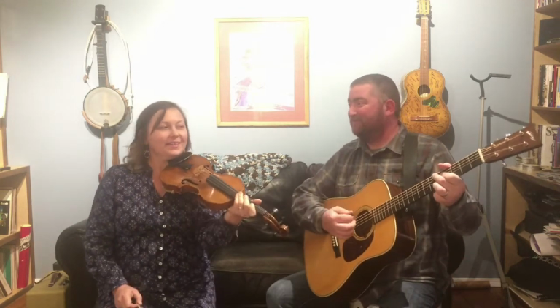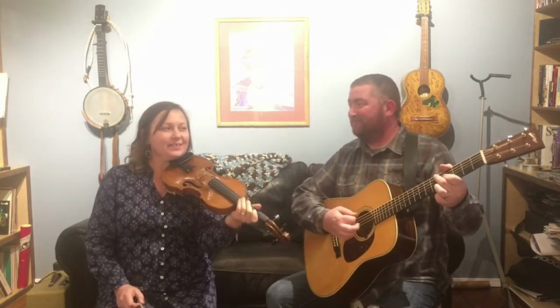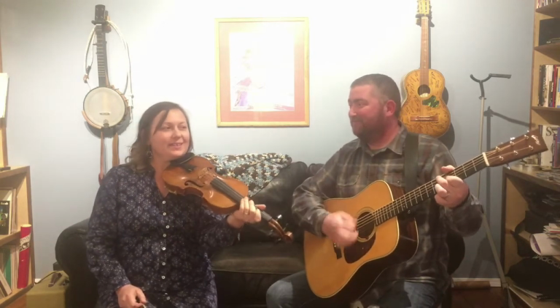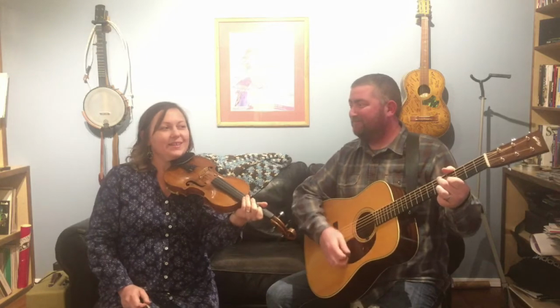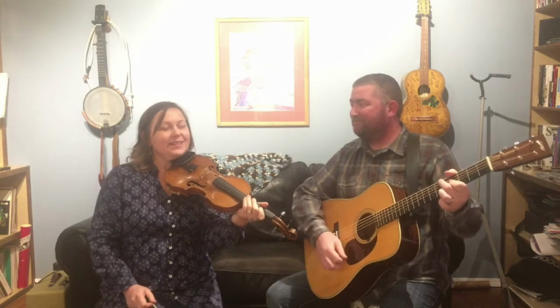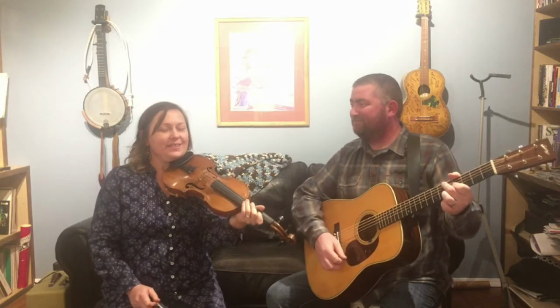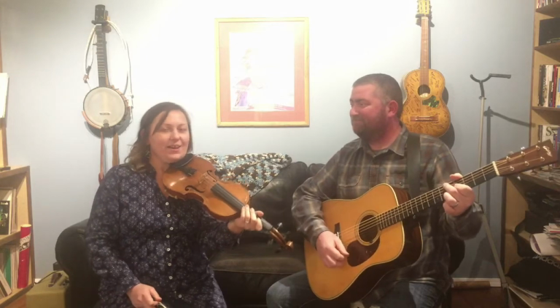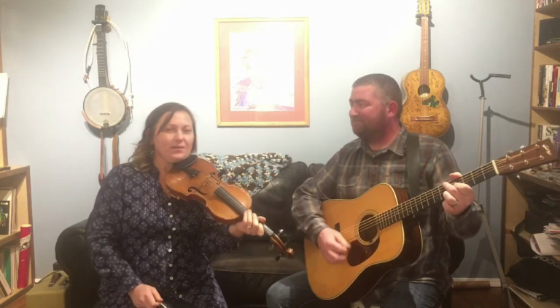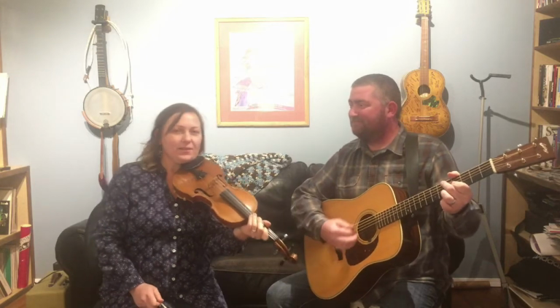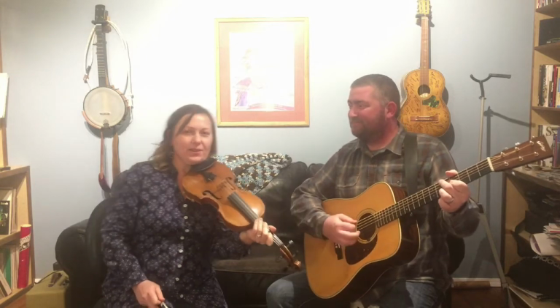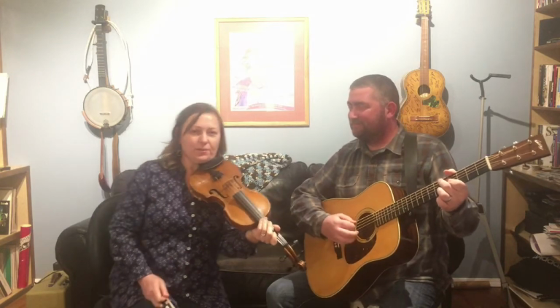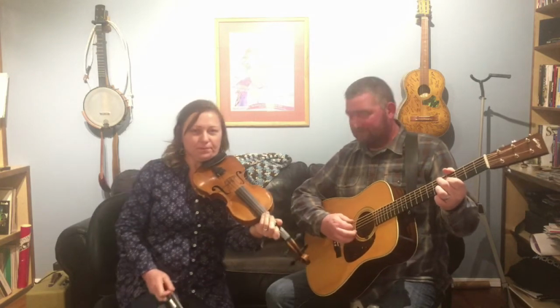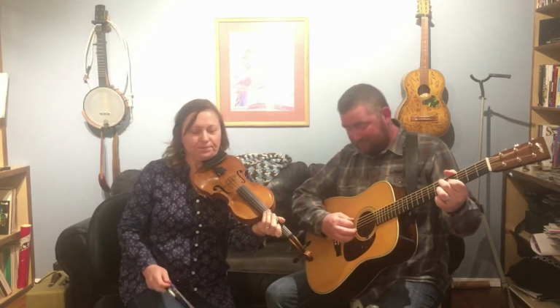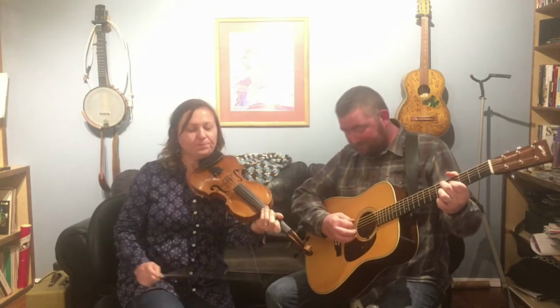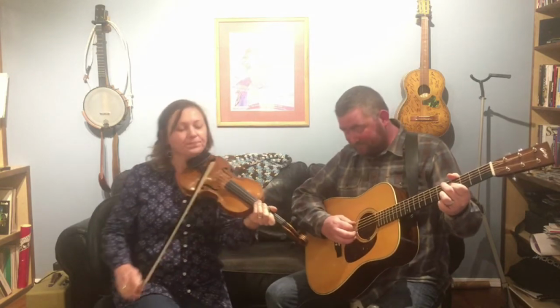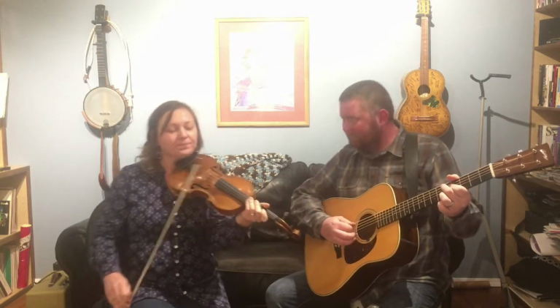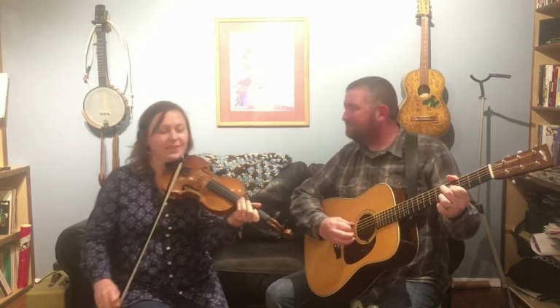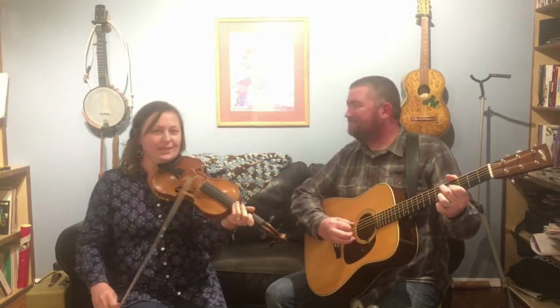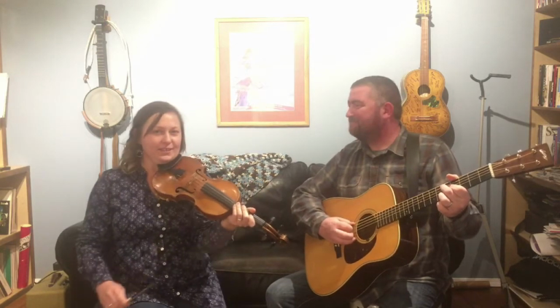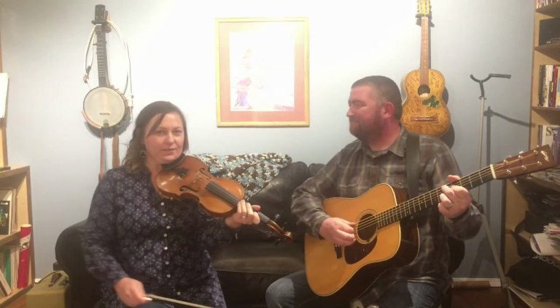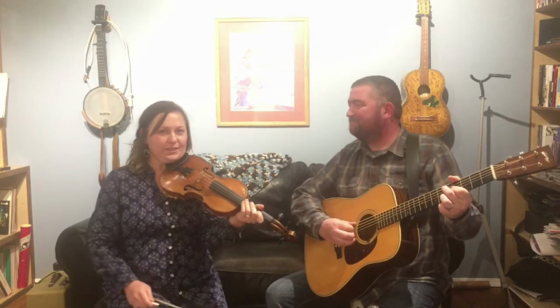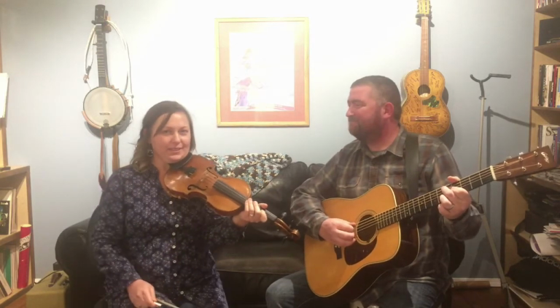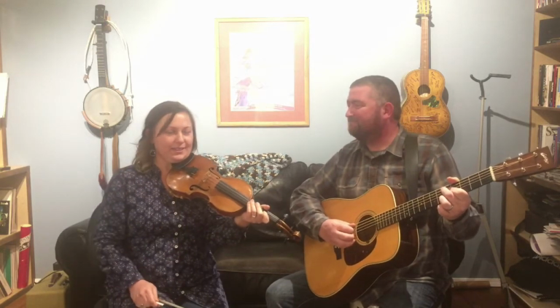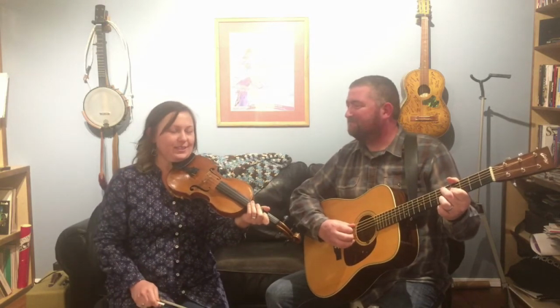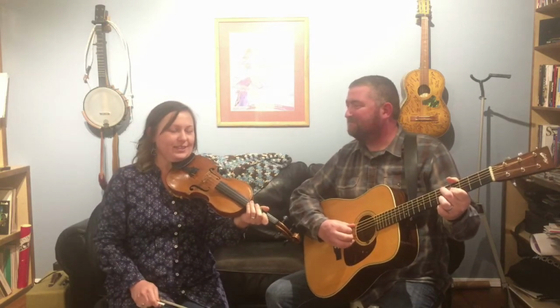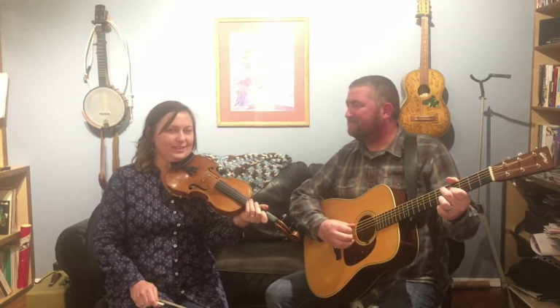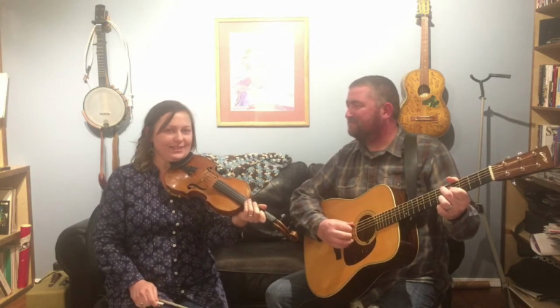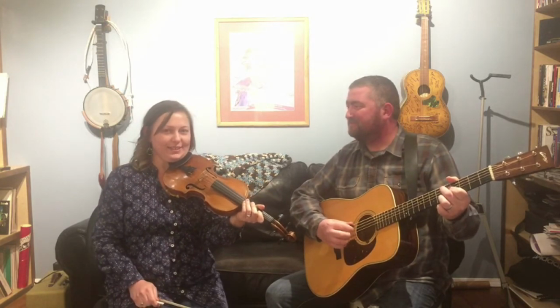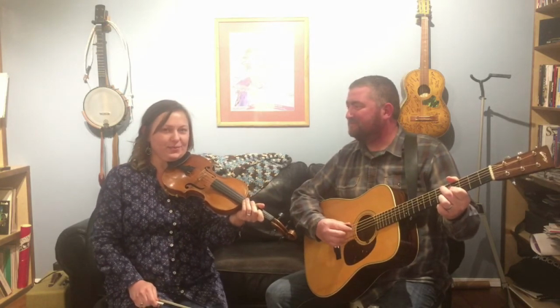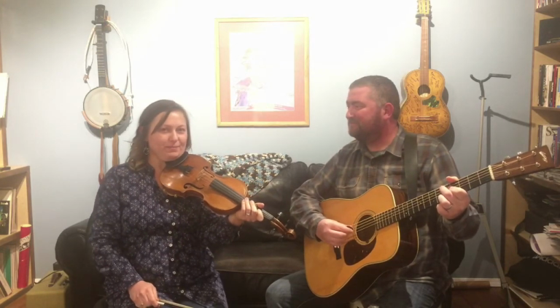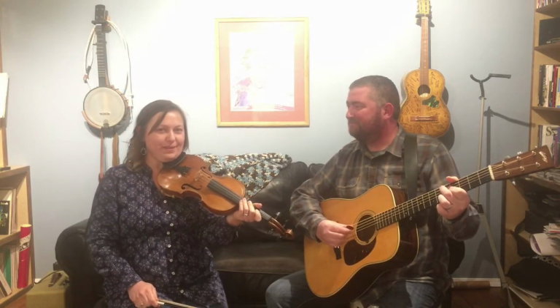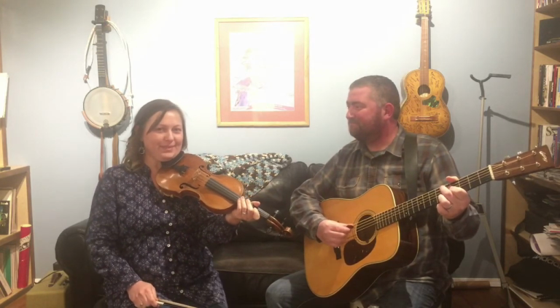This is Harvest Home, and this is for Lizzie, because she likes to dance hornpipes.